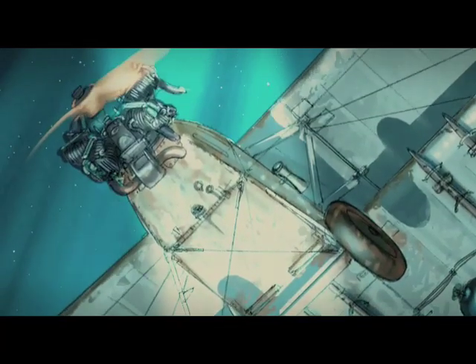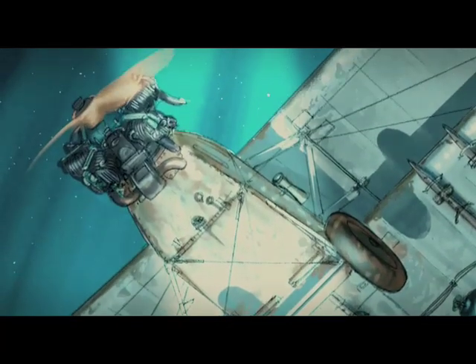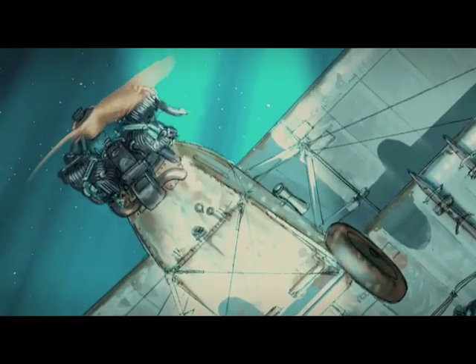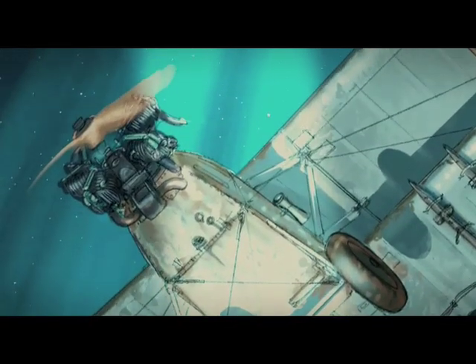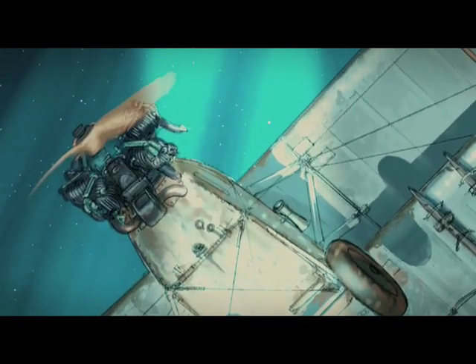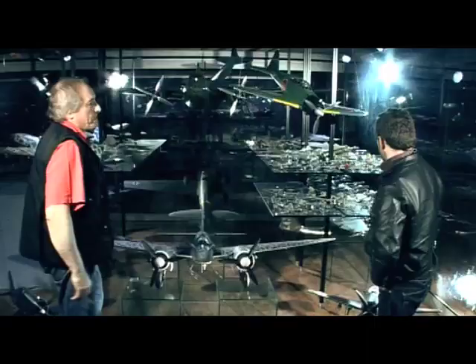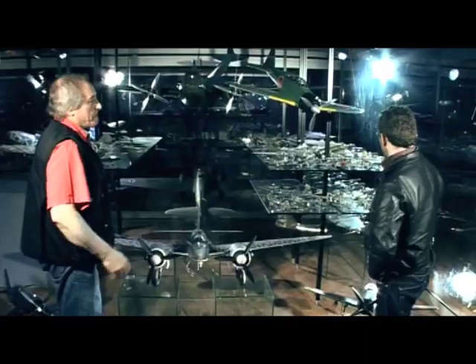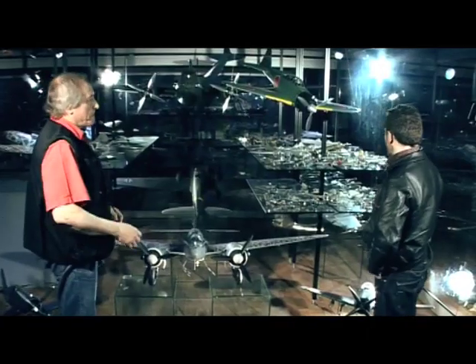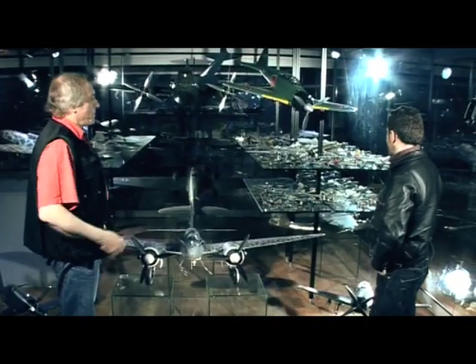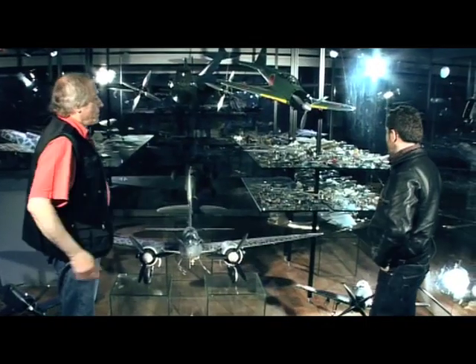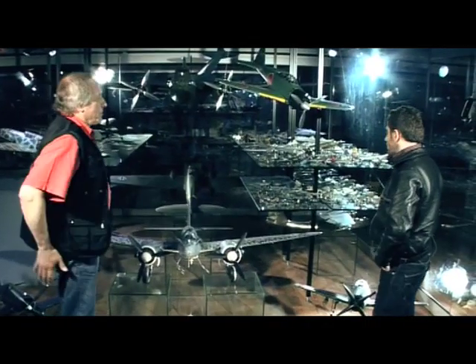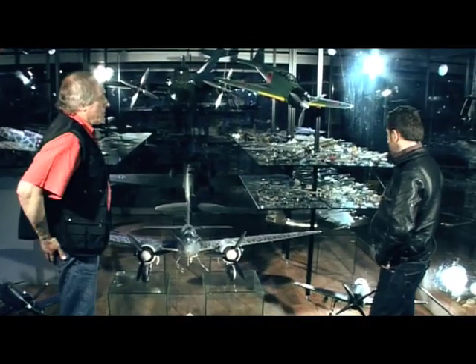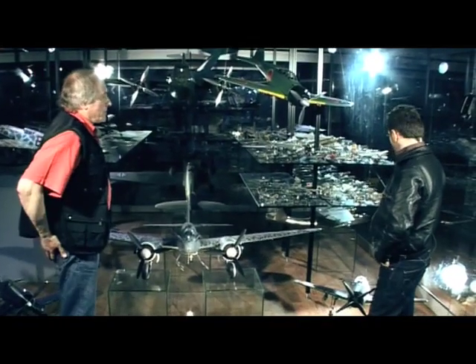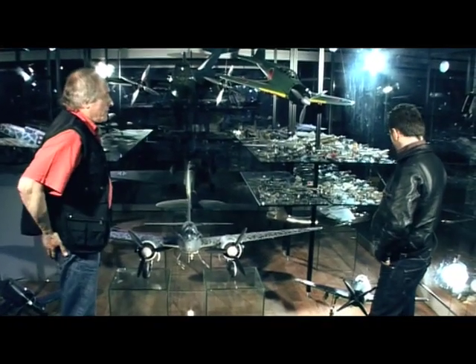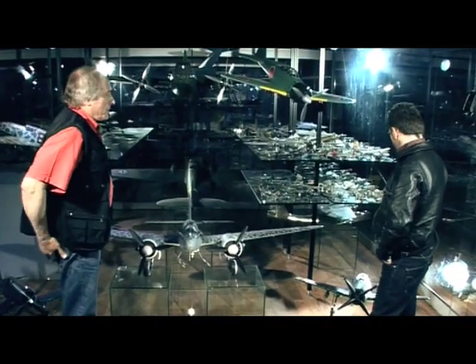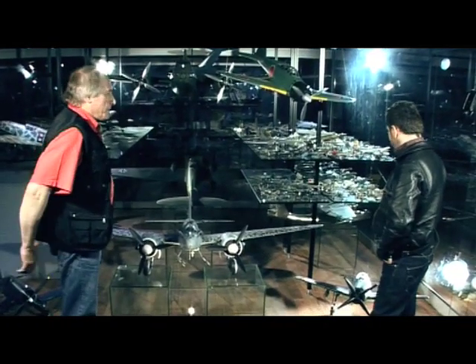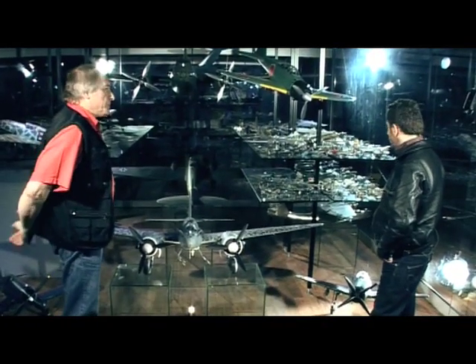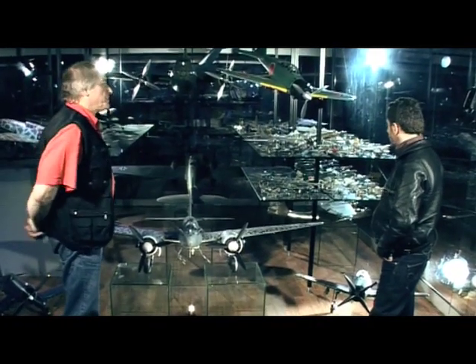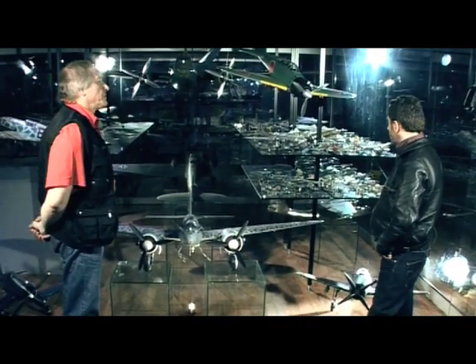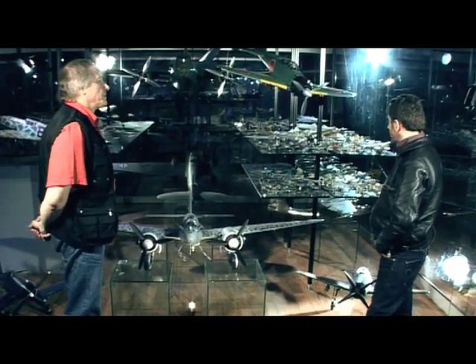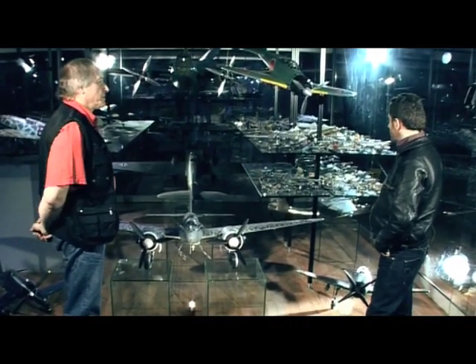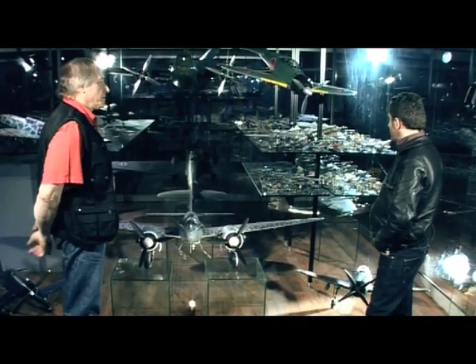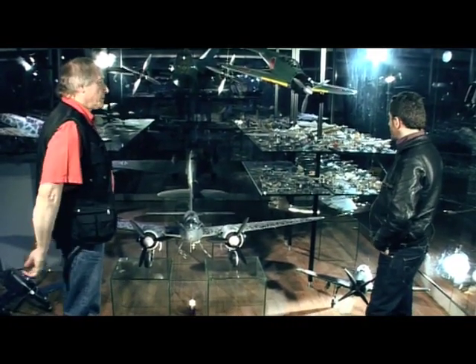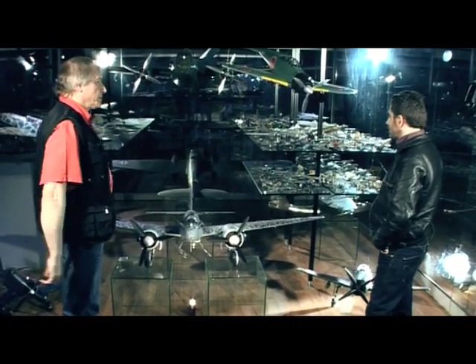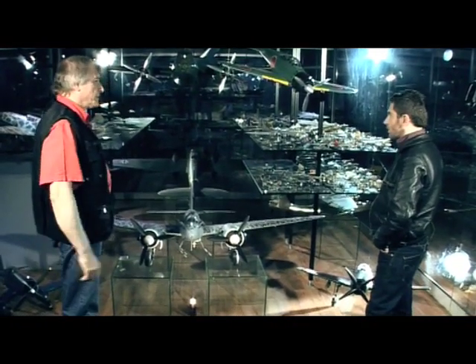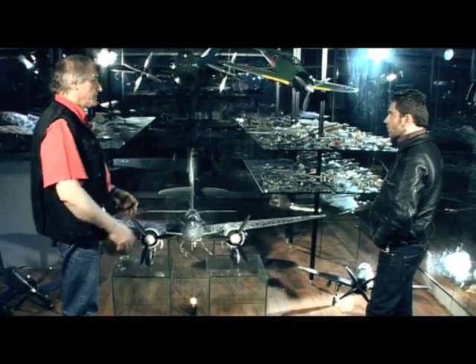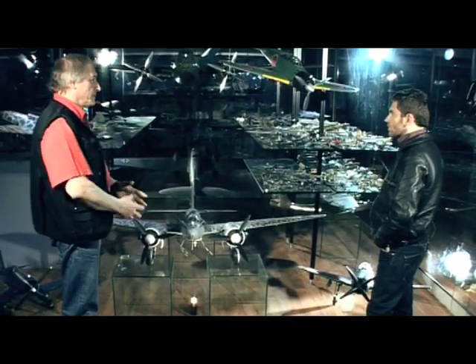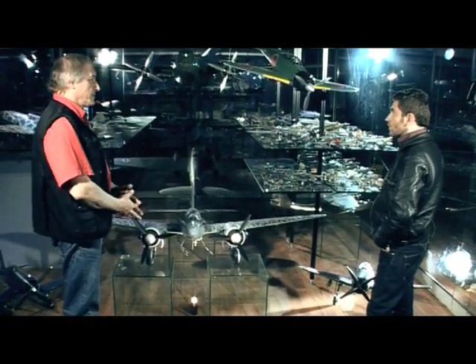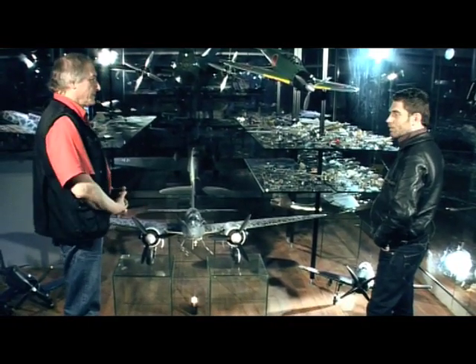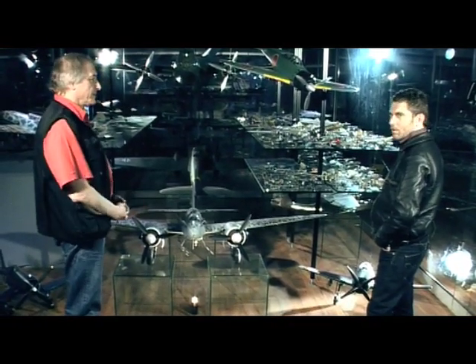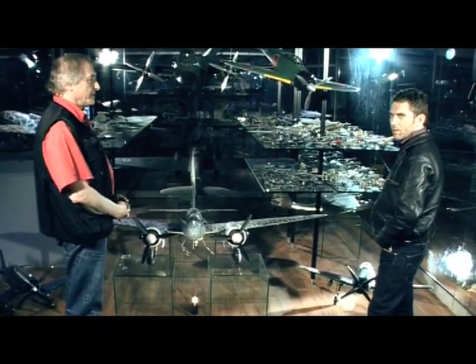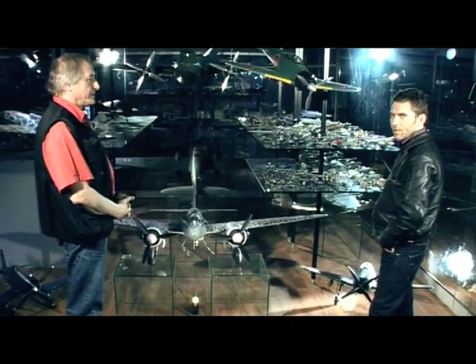Ce qui est un peu rageant dans cette vitrine, c'est qu'il y a tellement de types d'avions différents que ça donne envie de faire plein de BD.